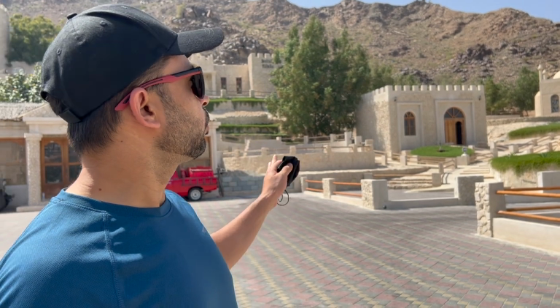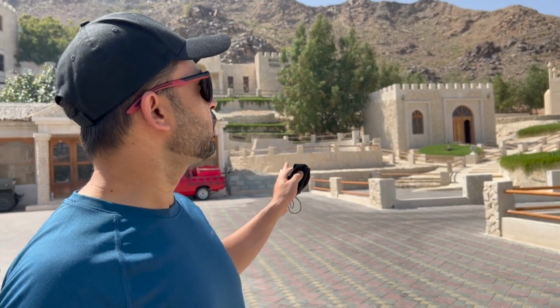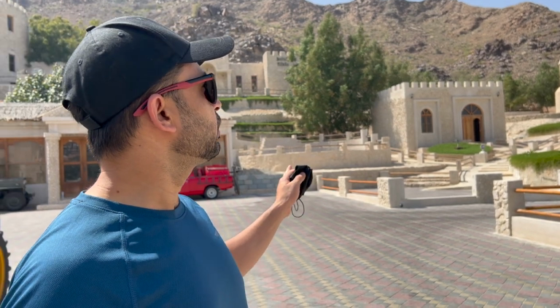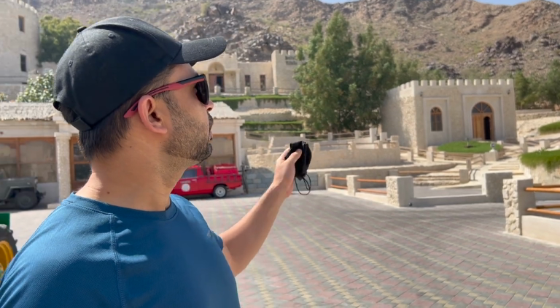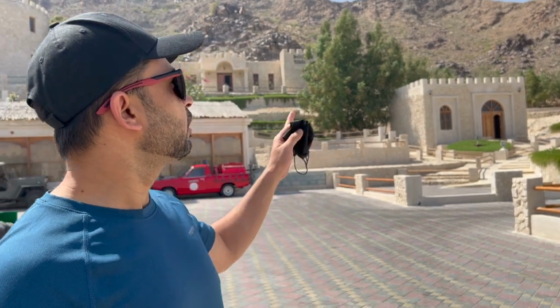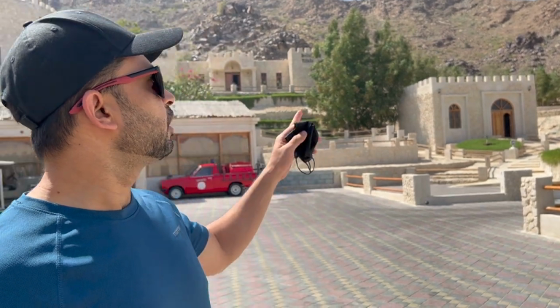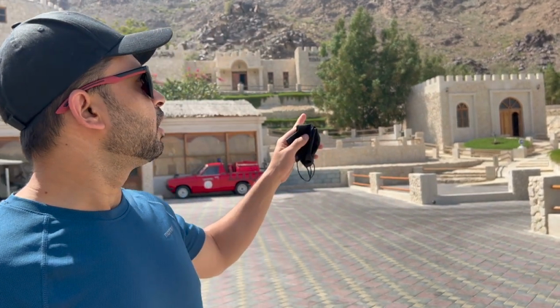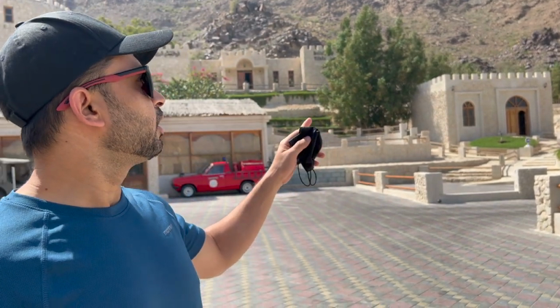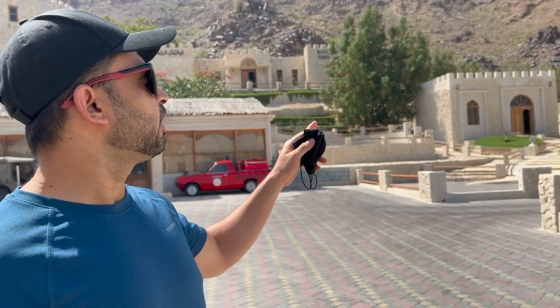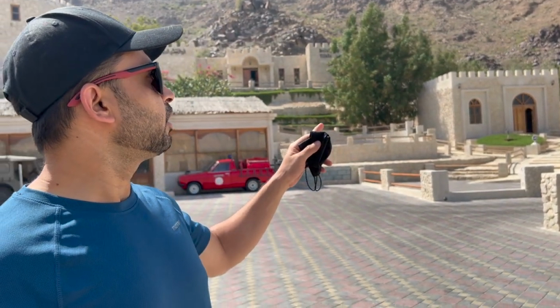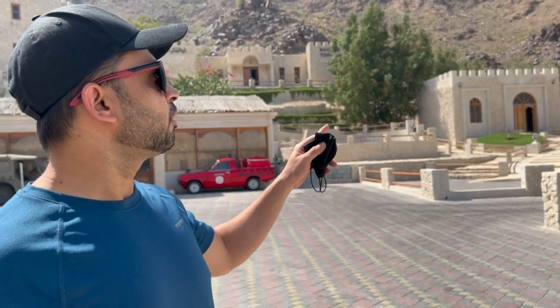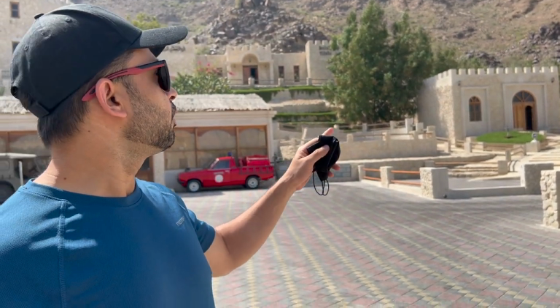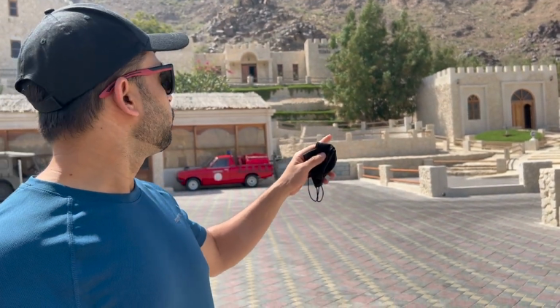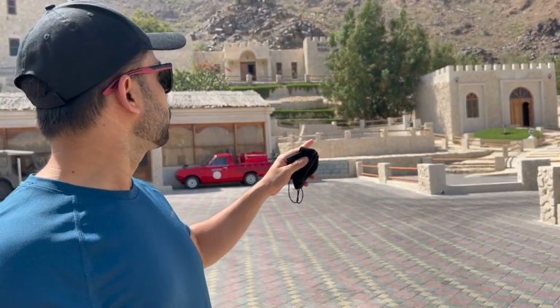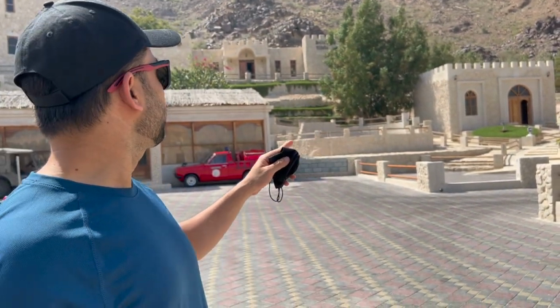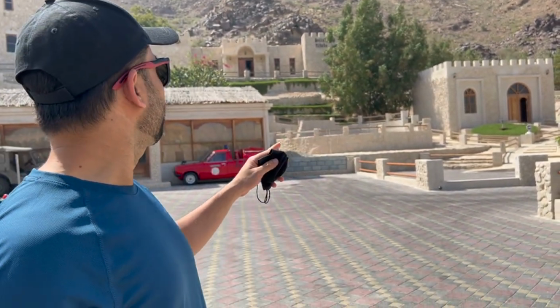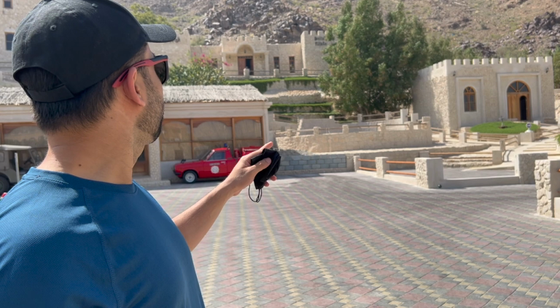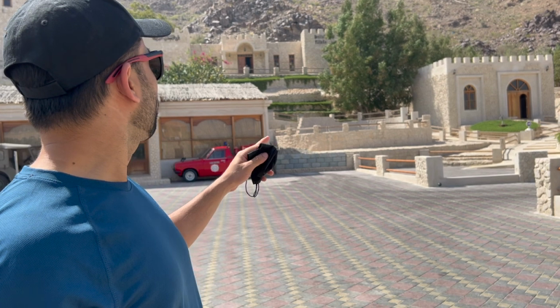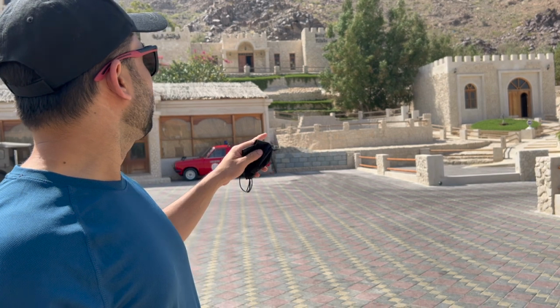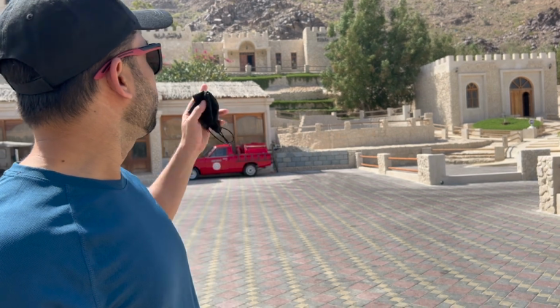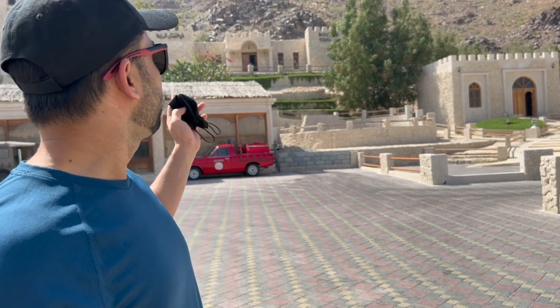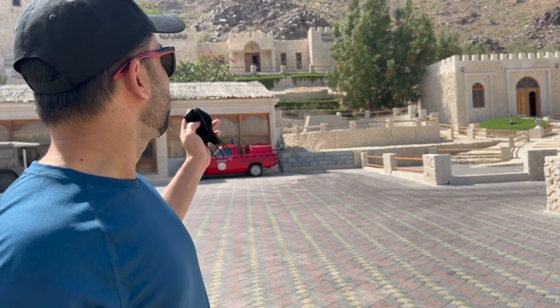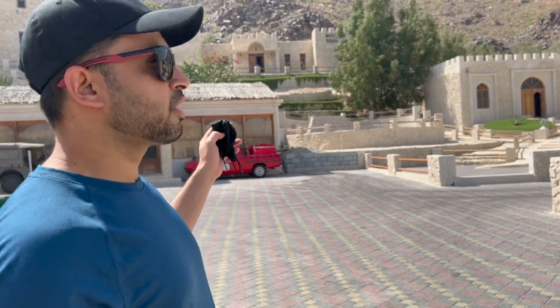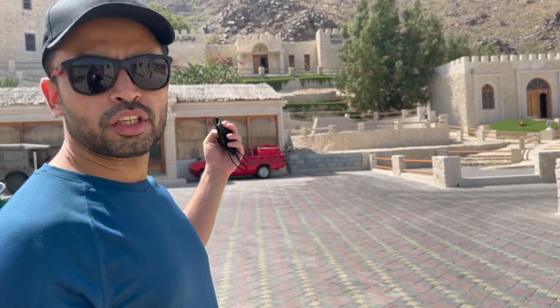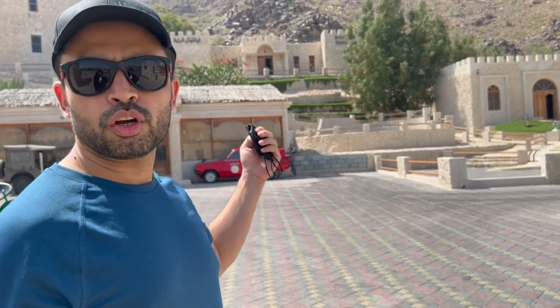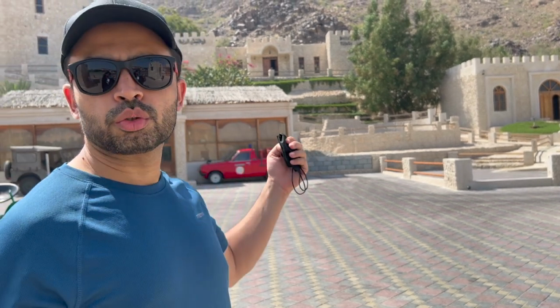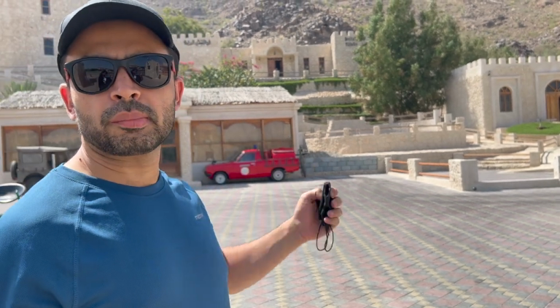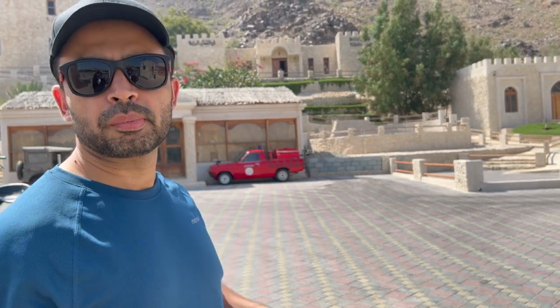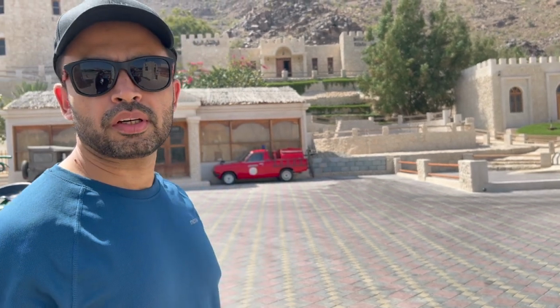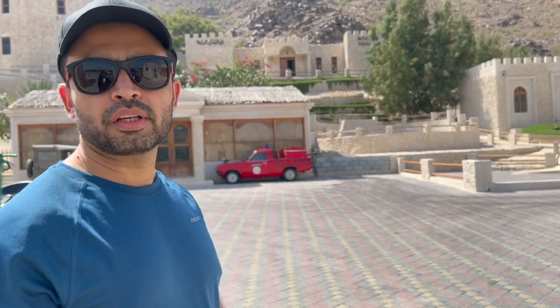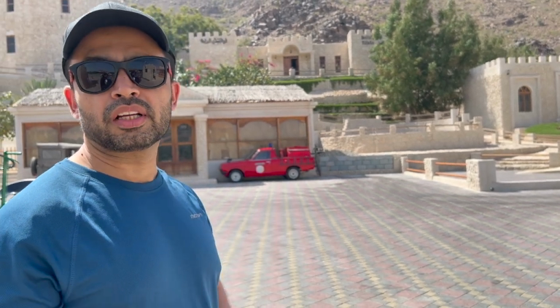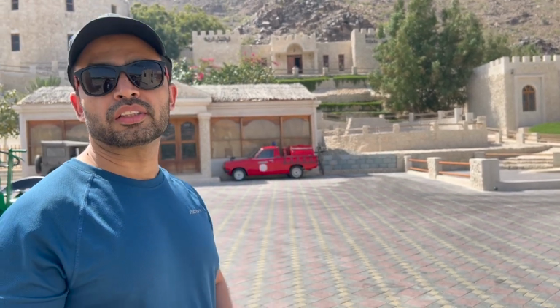First, the museum. Then the mosque, the Quran, then the currency. Then the cars.